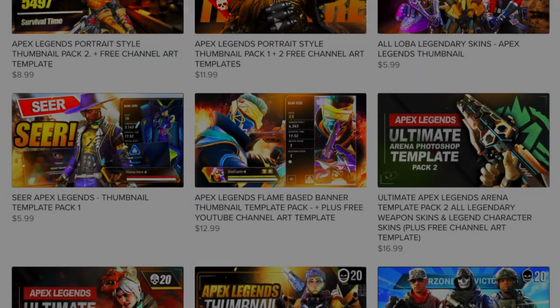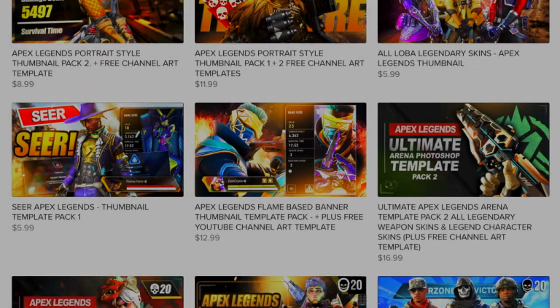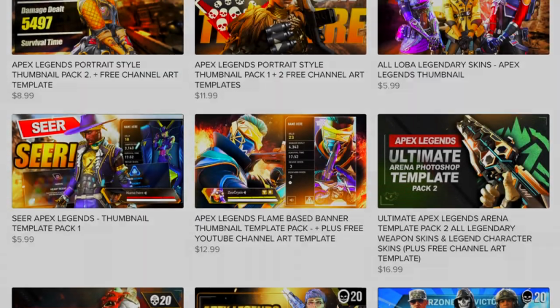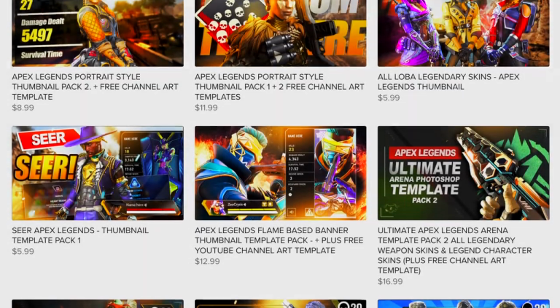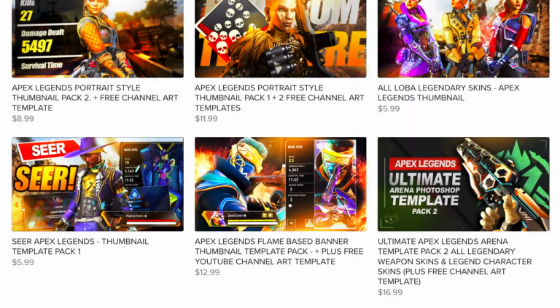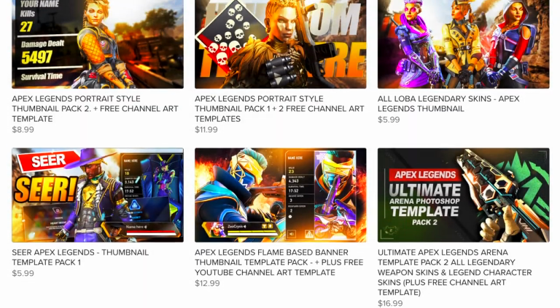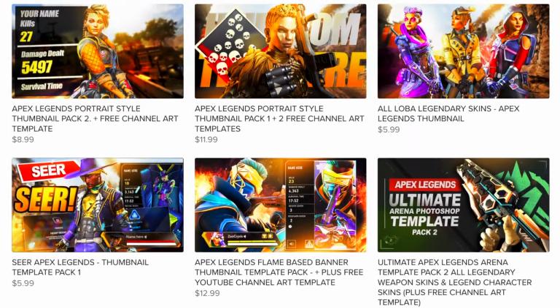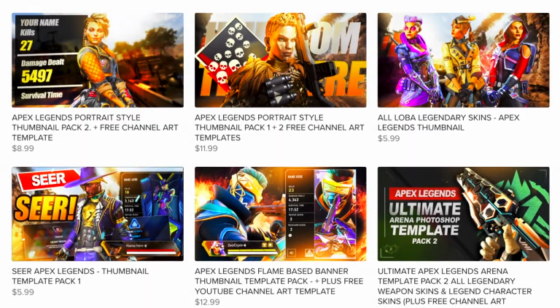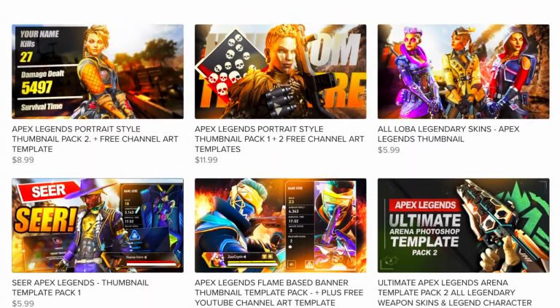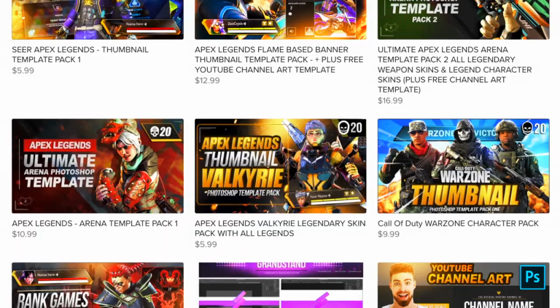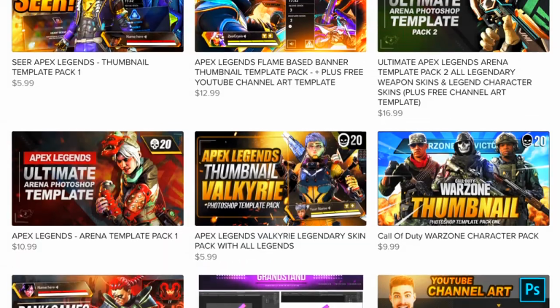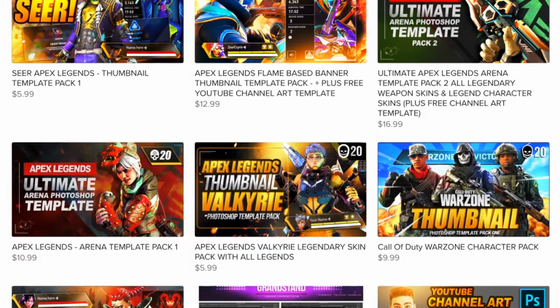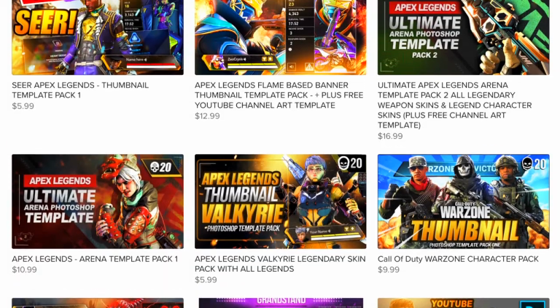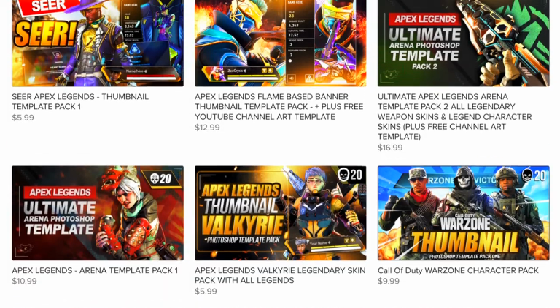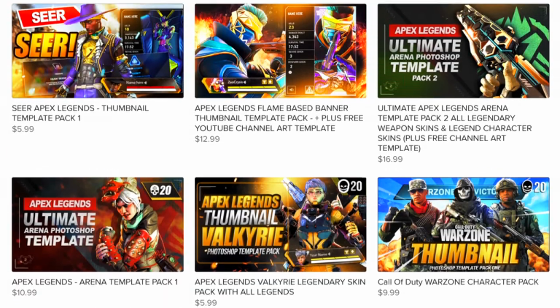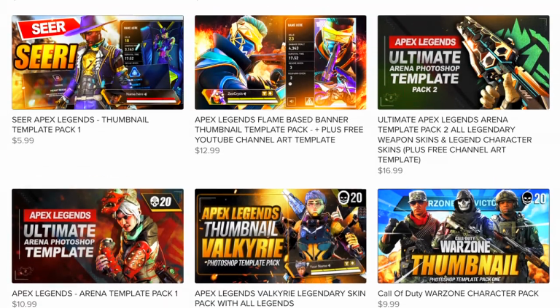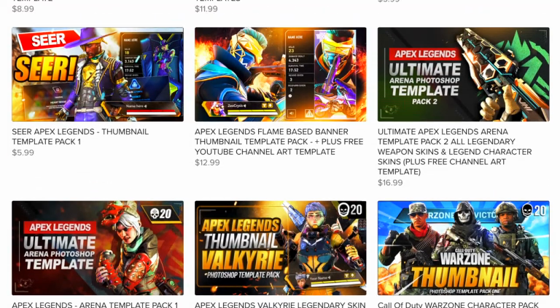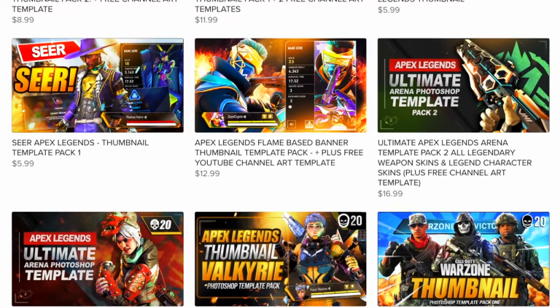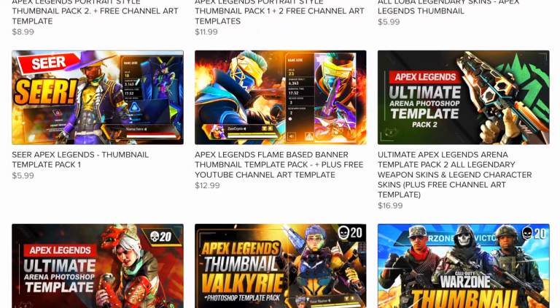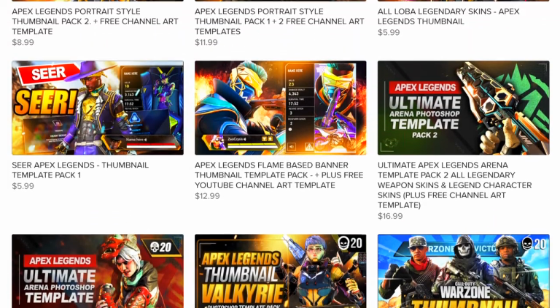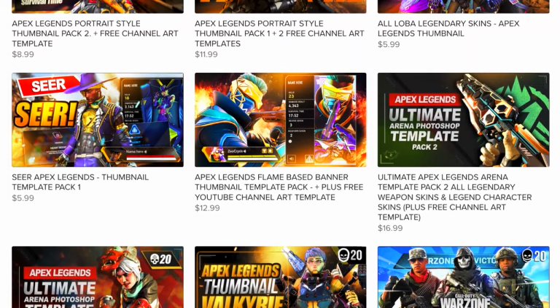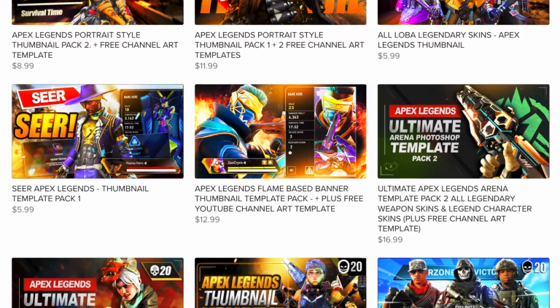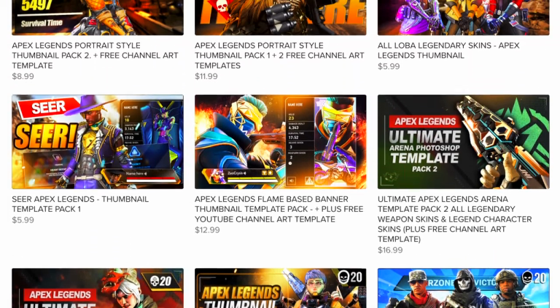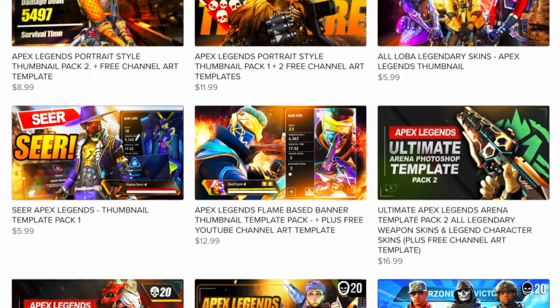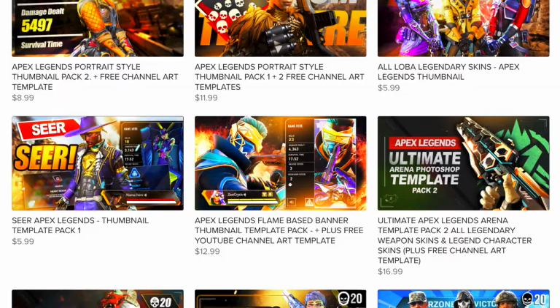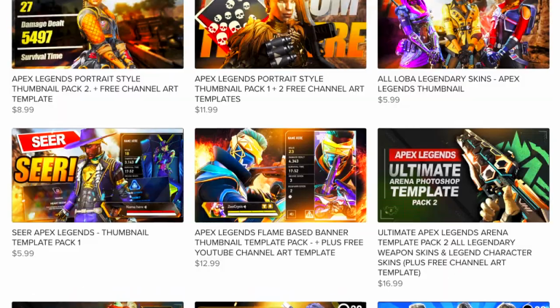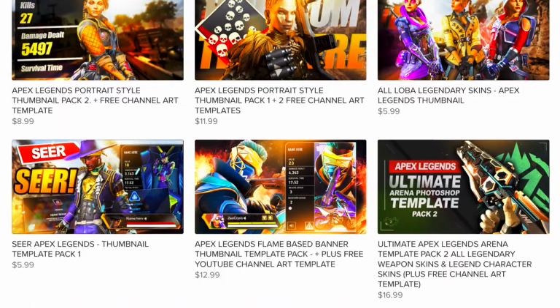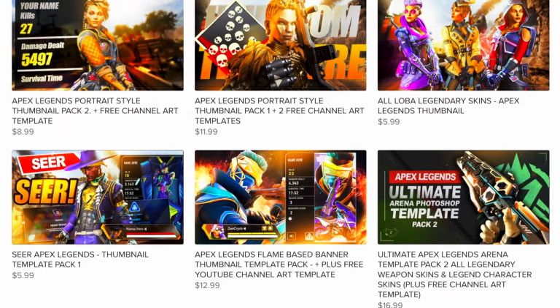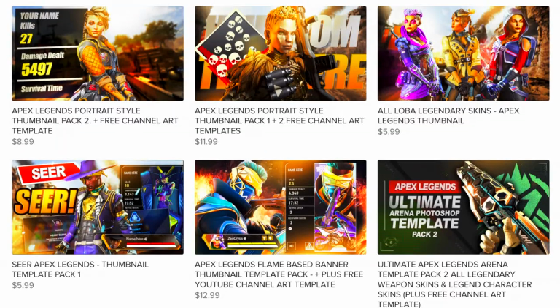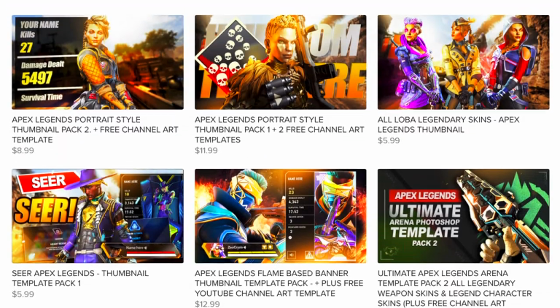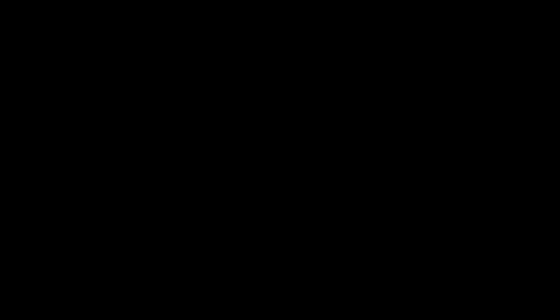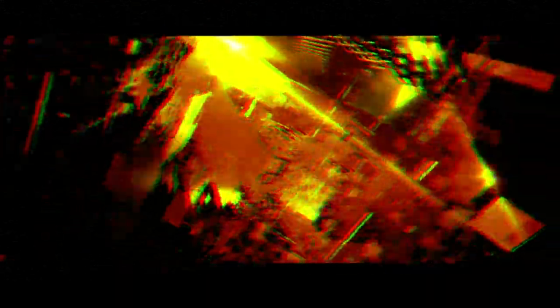If you like my content and want to support my channel while supporting your own channel, check out my Apex Legends thumbnail template store down below.